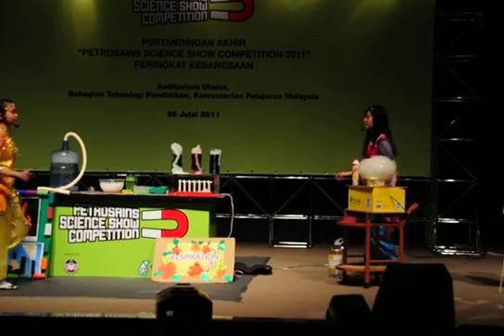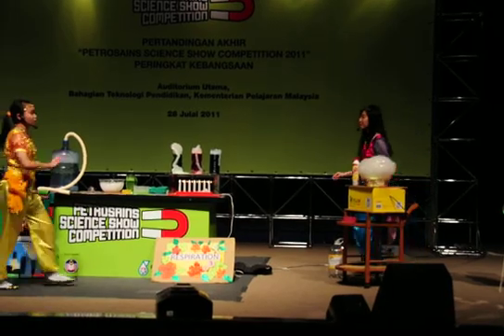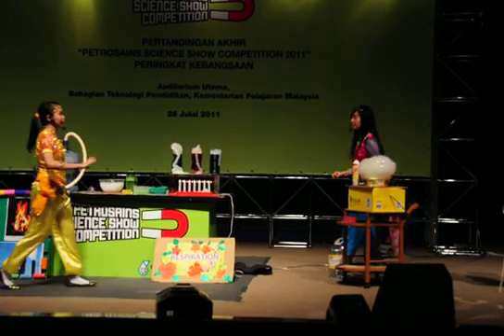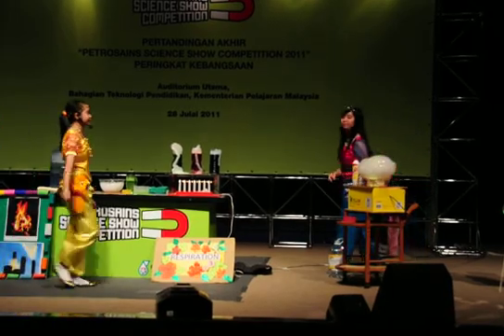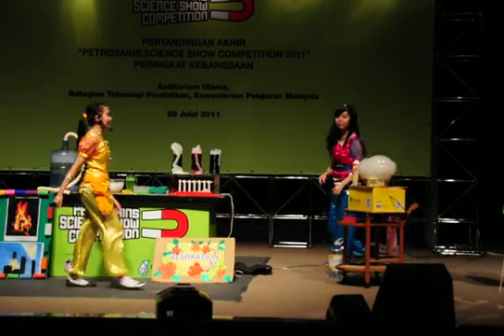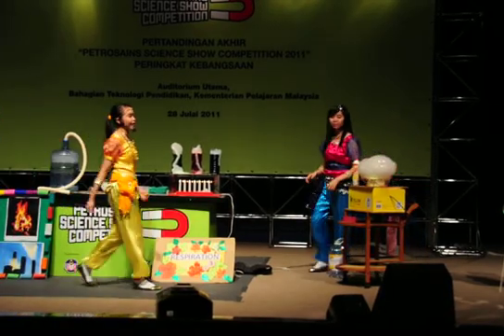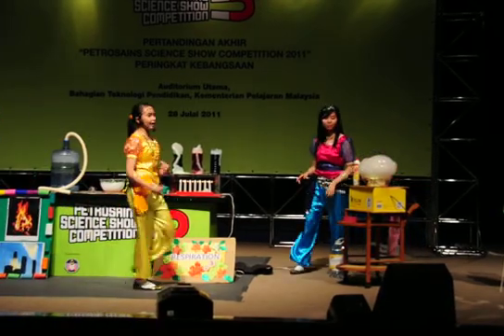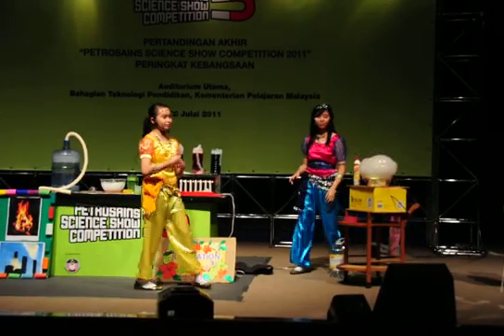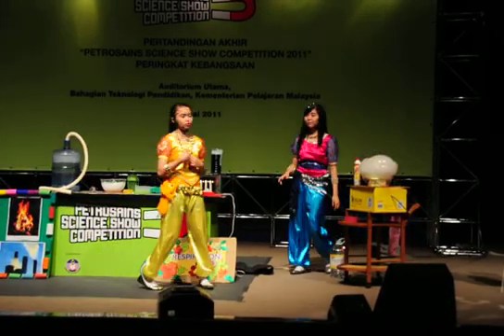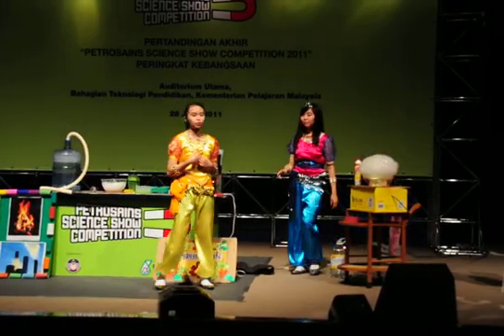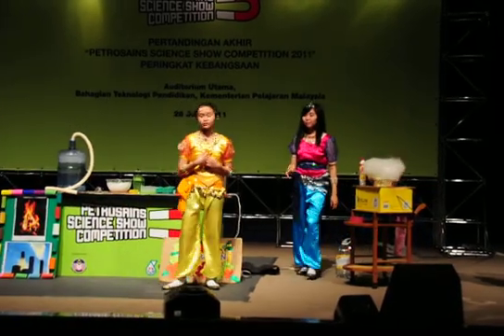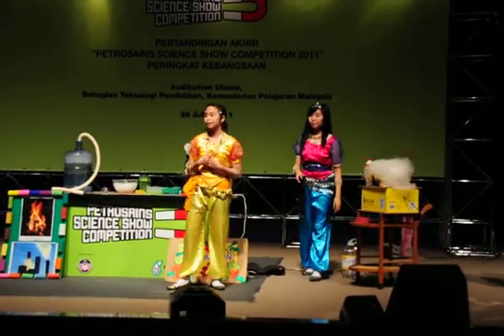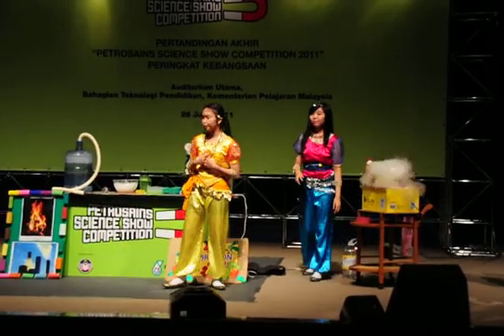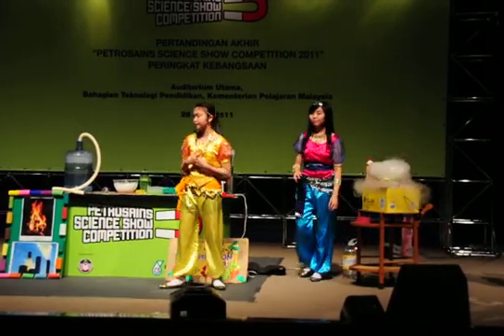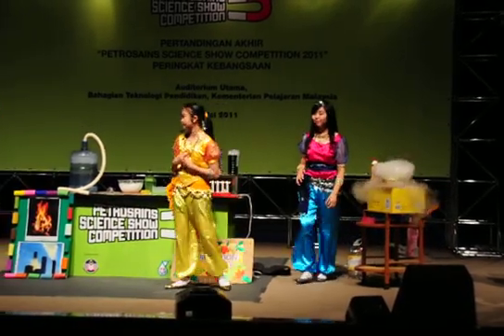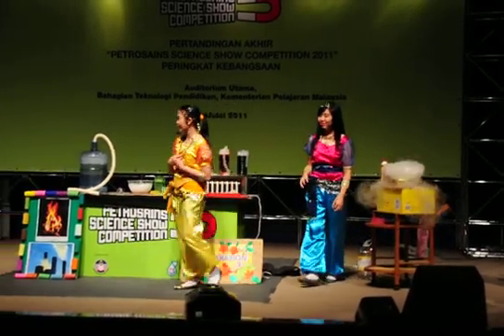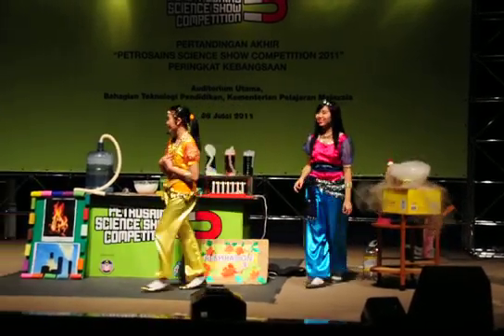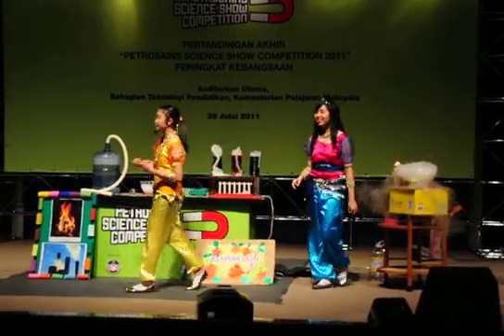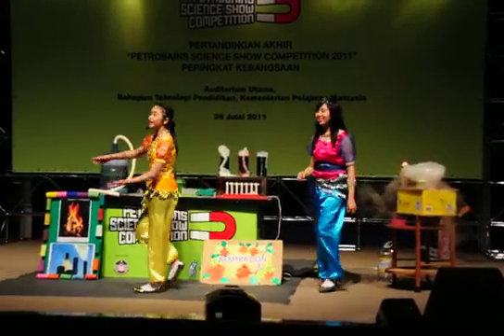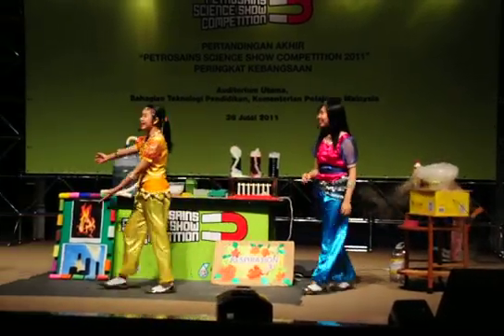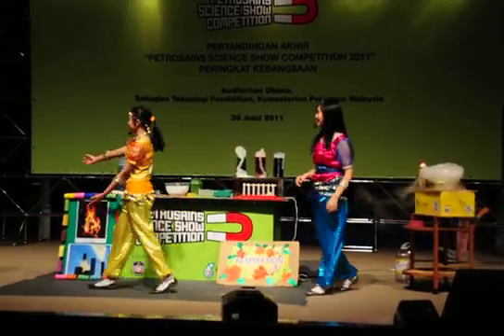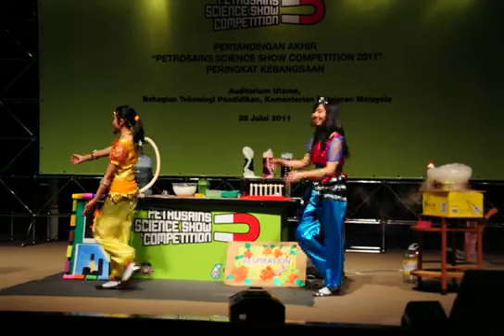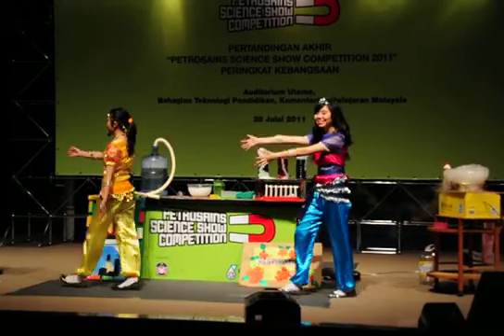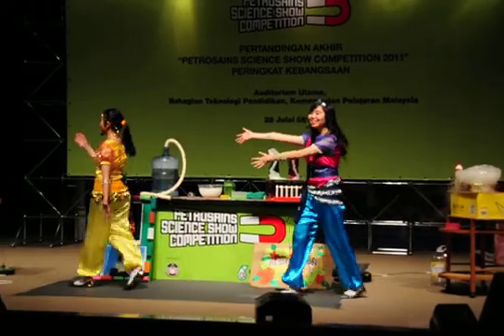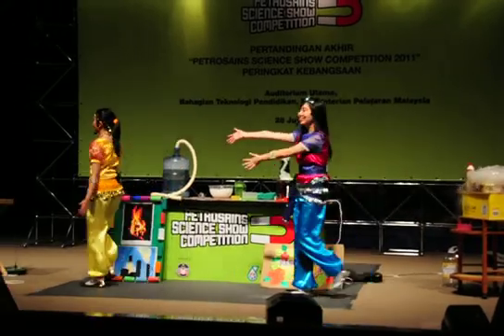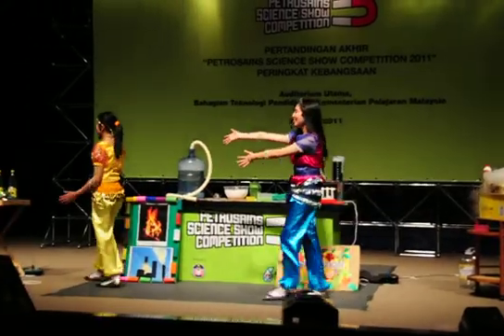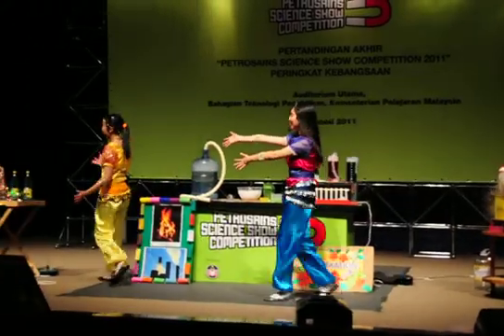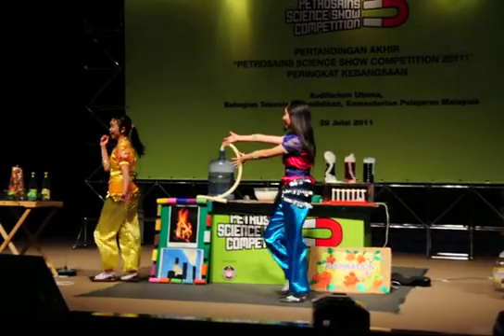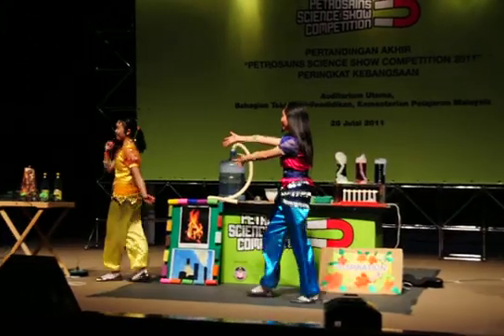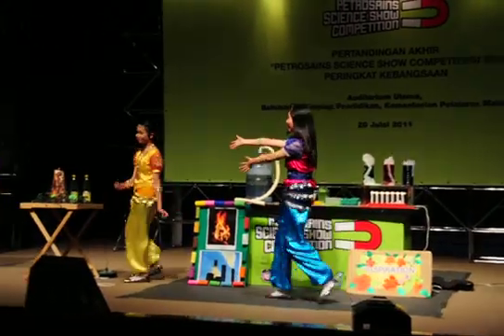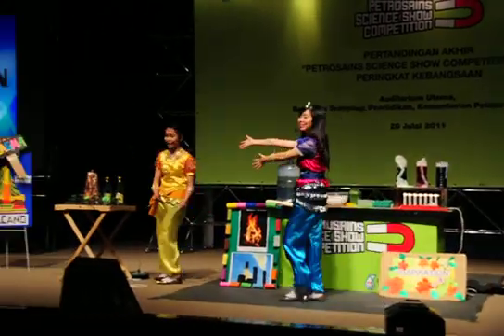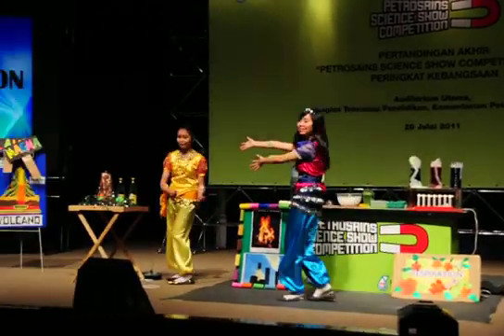Let's not waste time — I have to go back to my bottle! Let's carry out our last experiment: creating an eruption of a mud volcano!